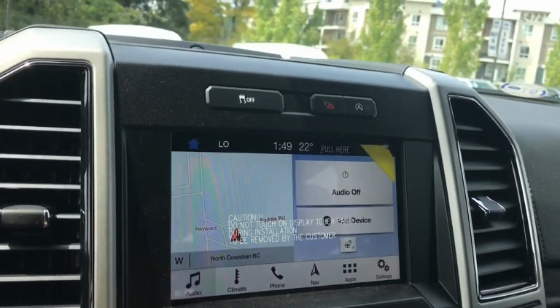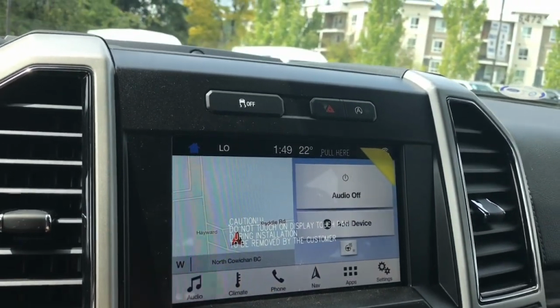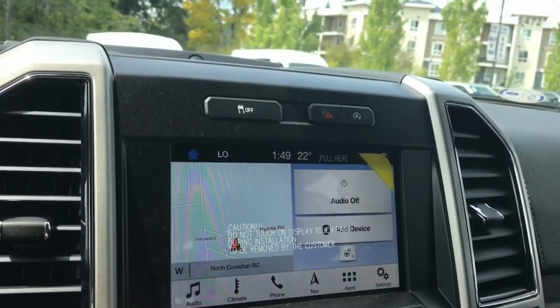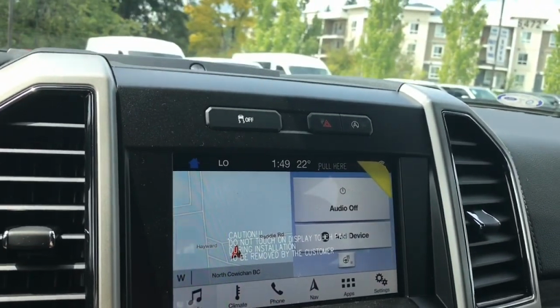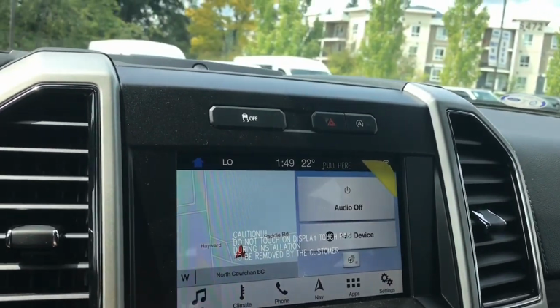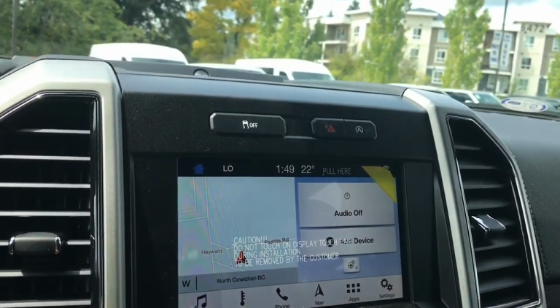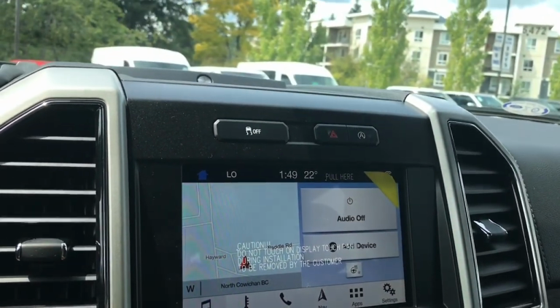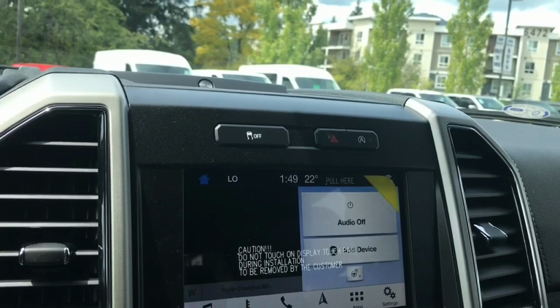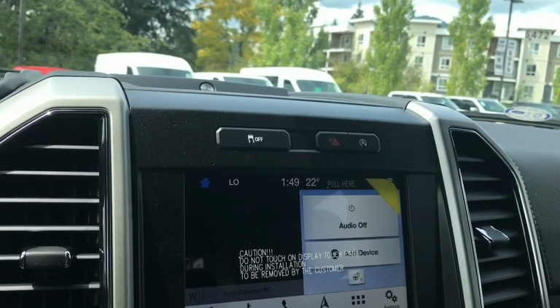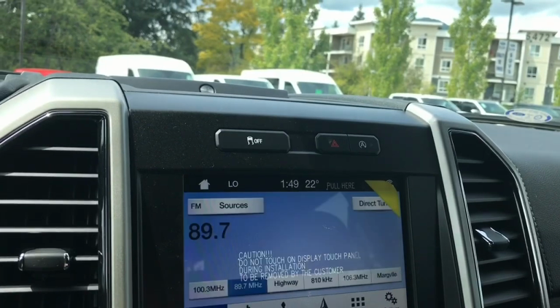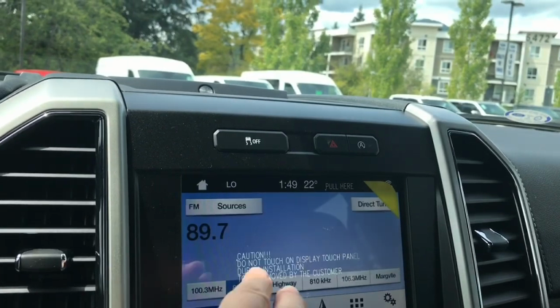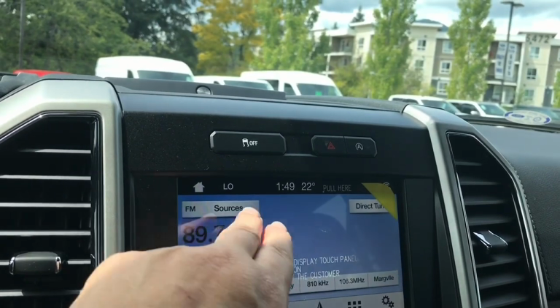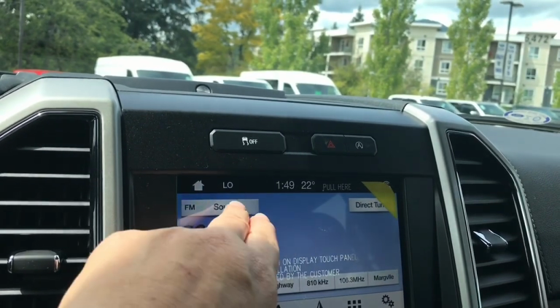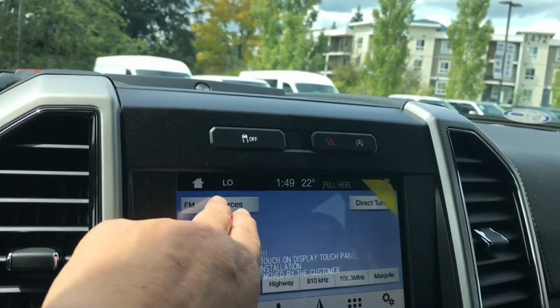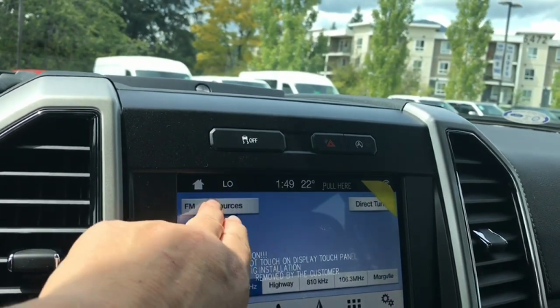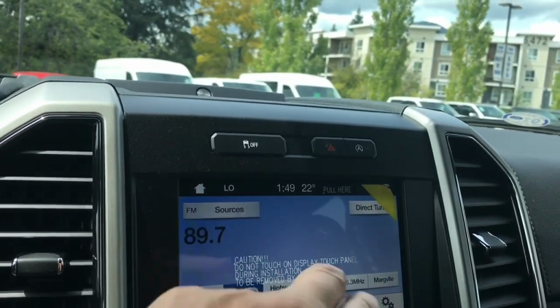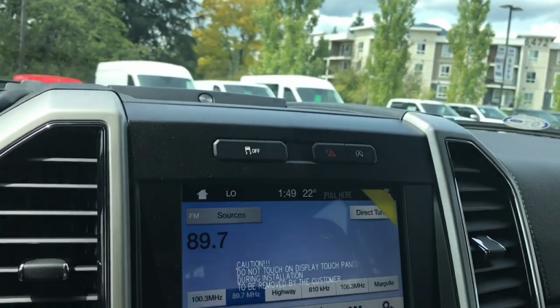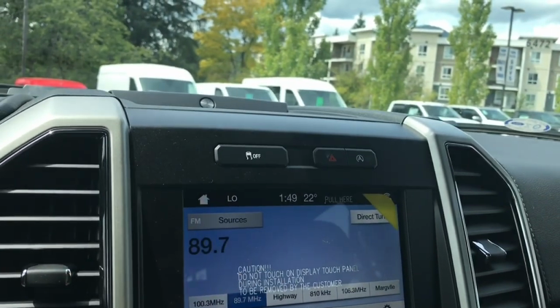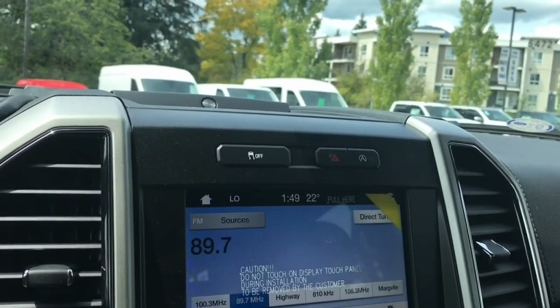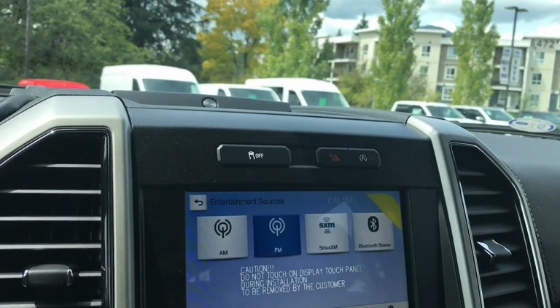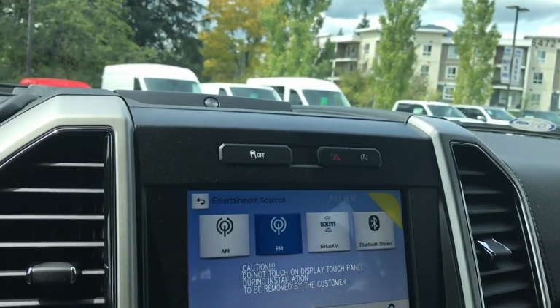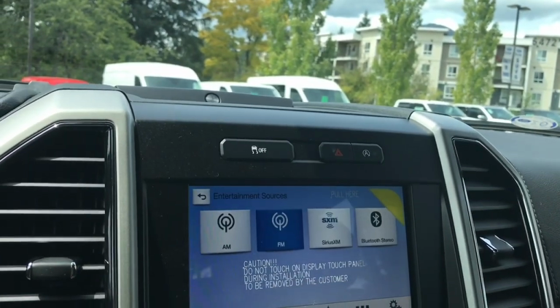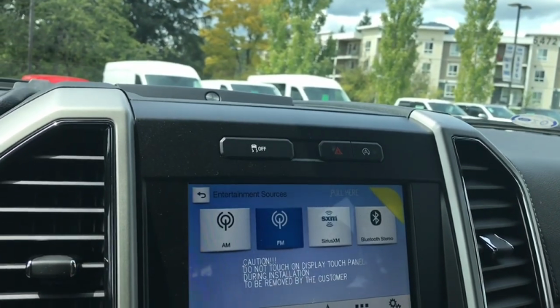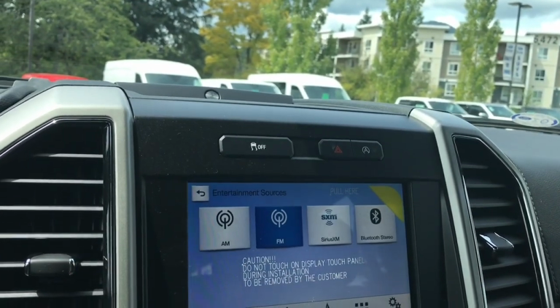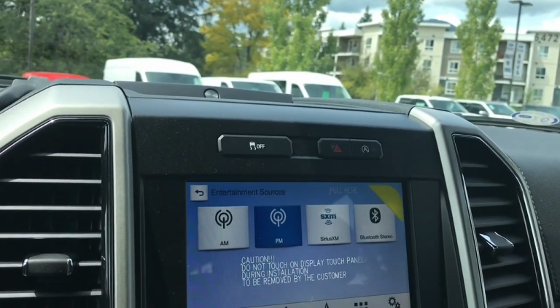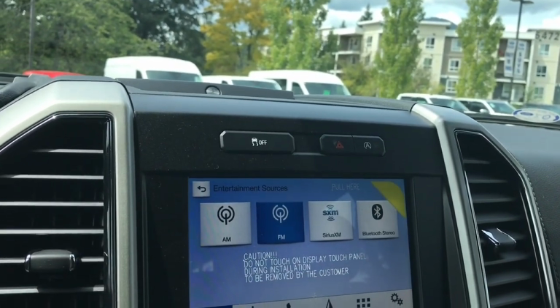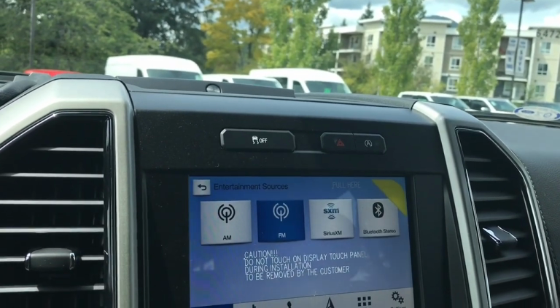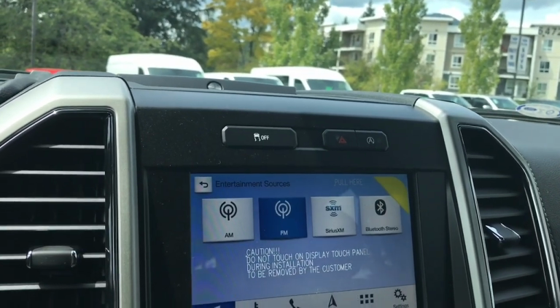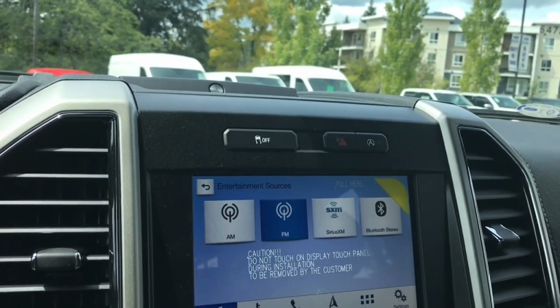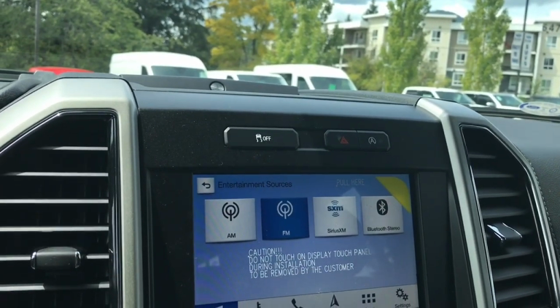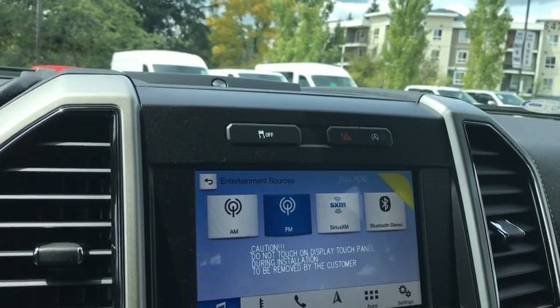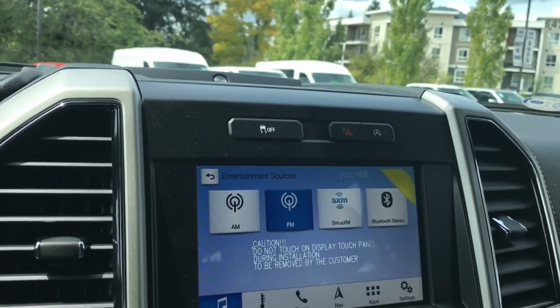We can go into audio and choose our media sources: AM, FM, Sirius Satellite Radio, as well as Bluetooth.